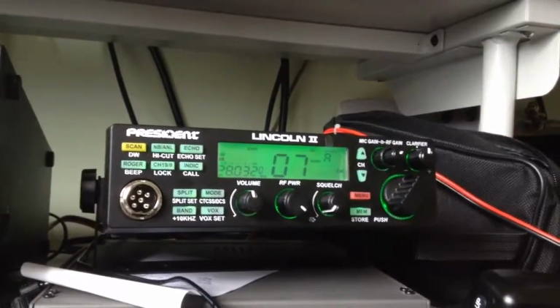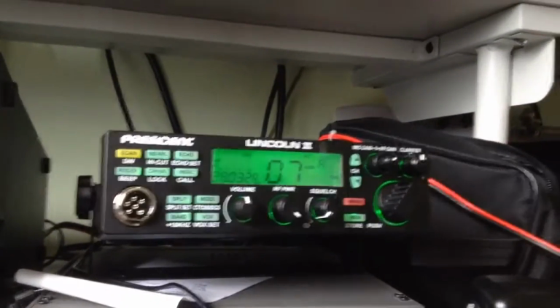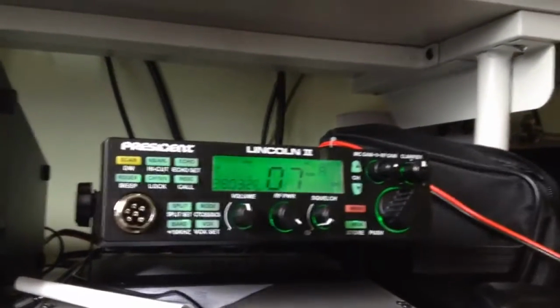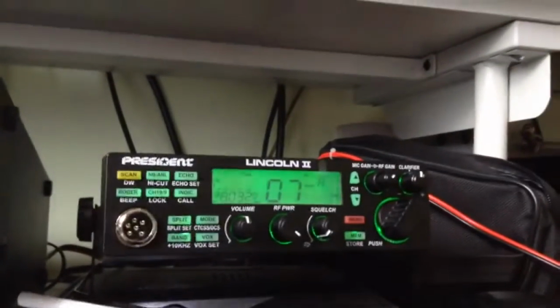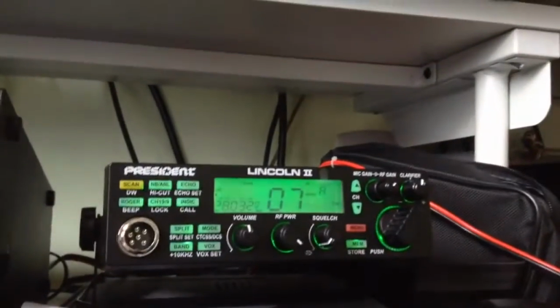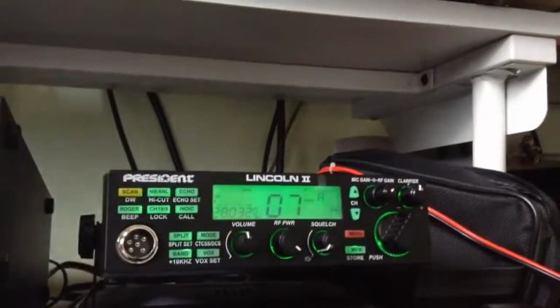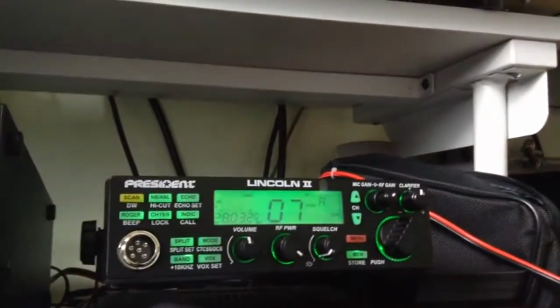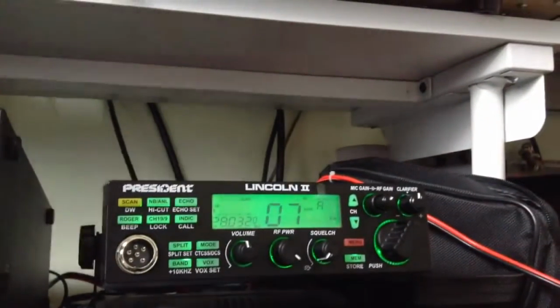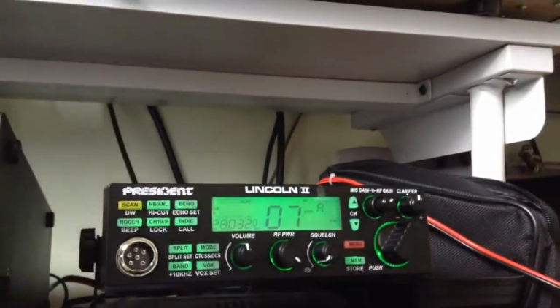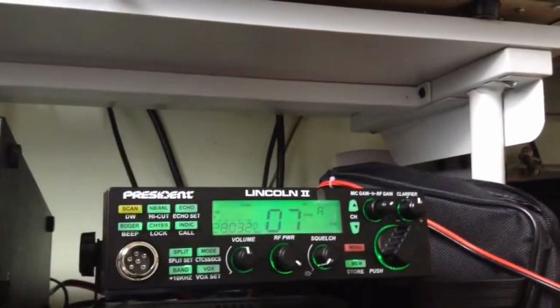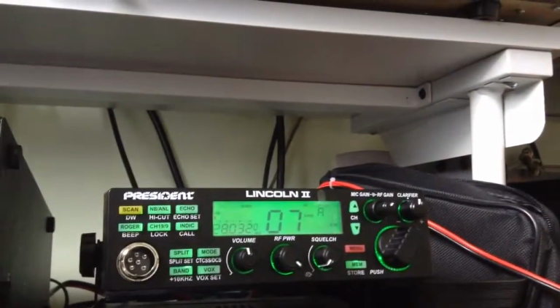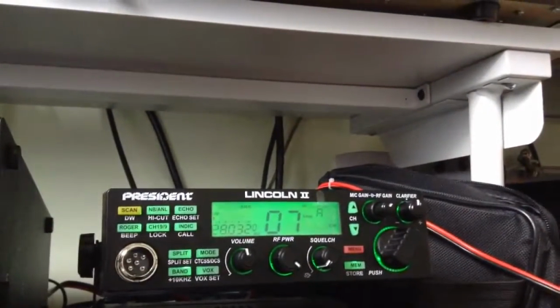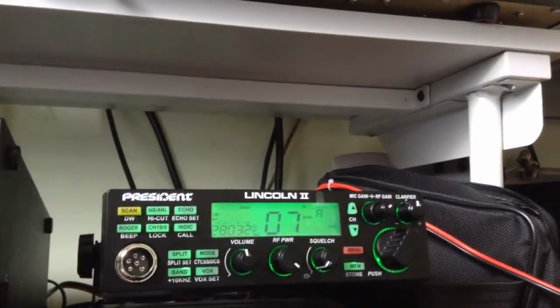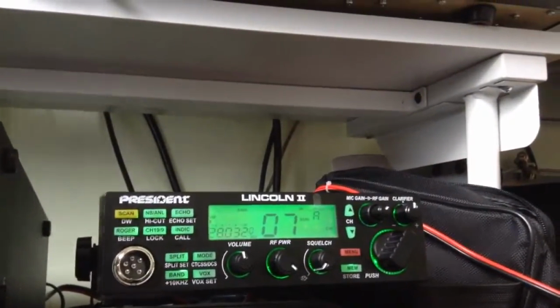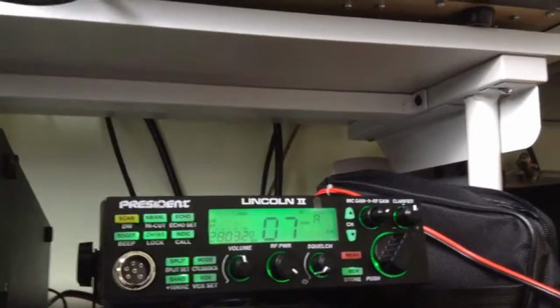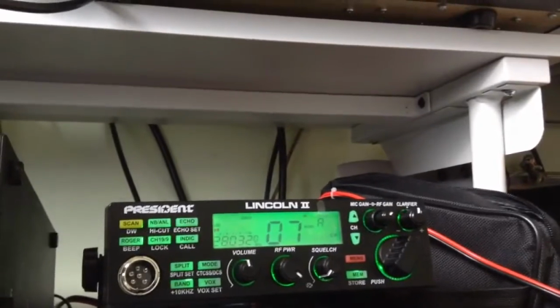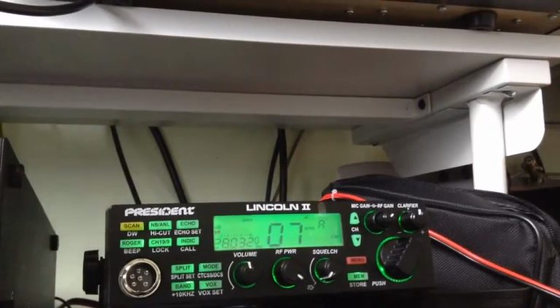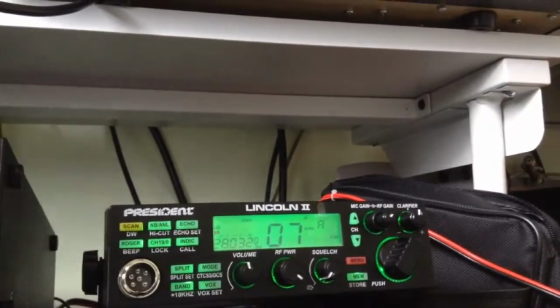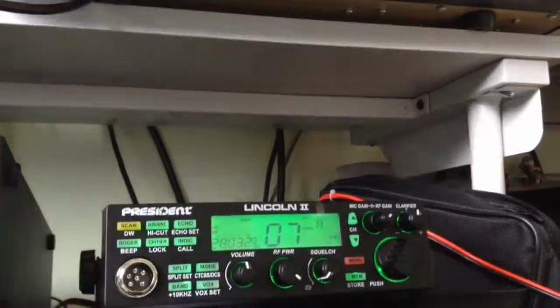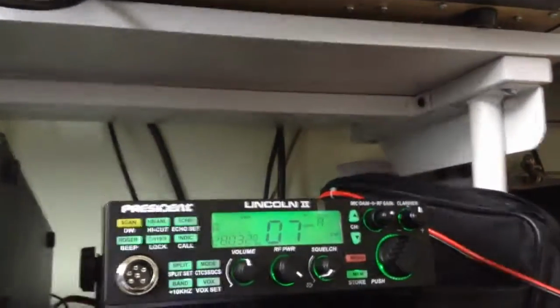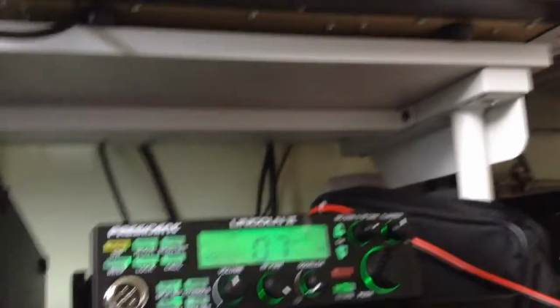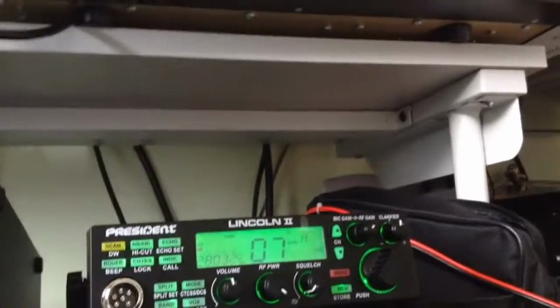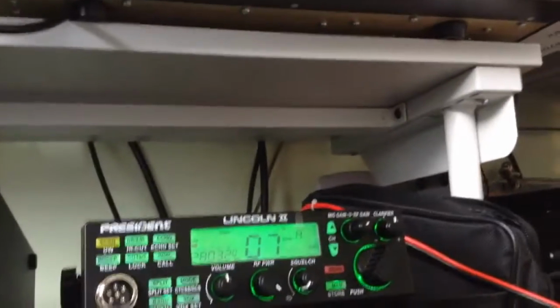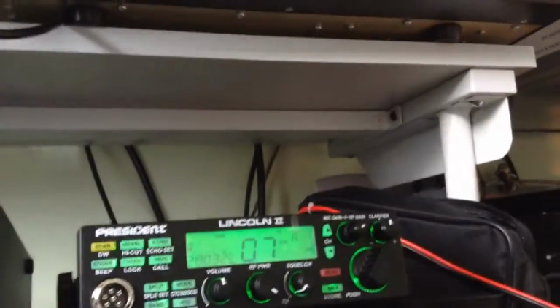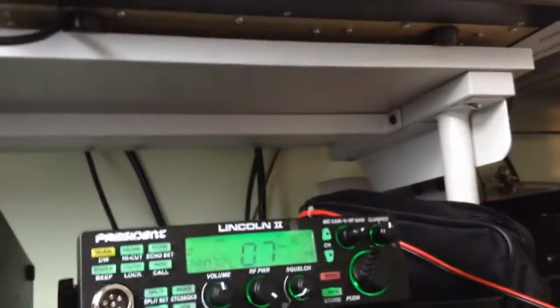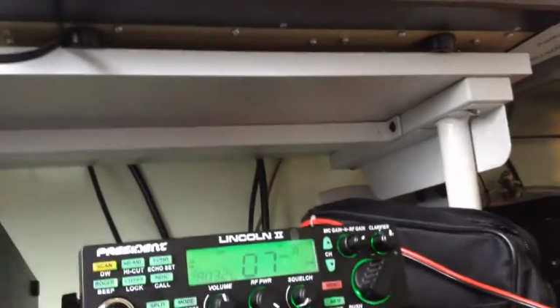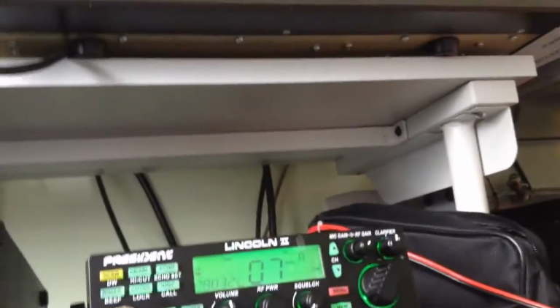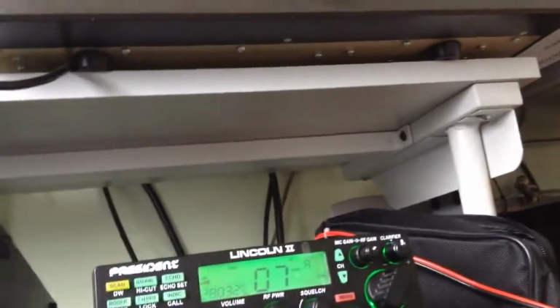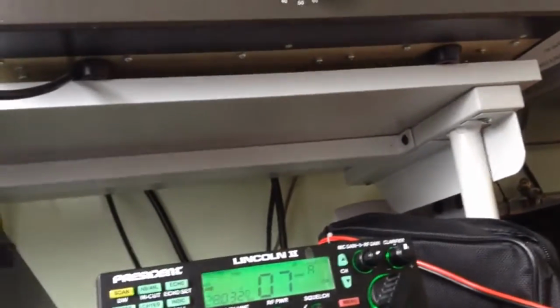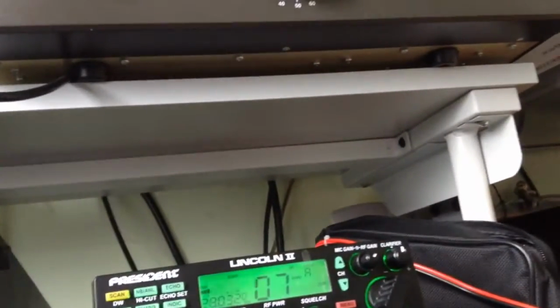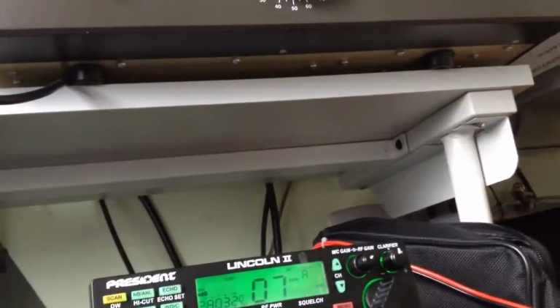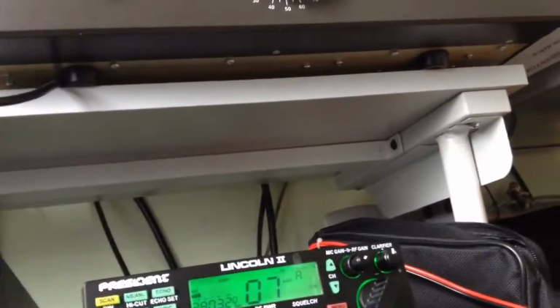Once I put in this — I have not plugged the key in.